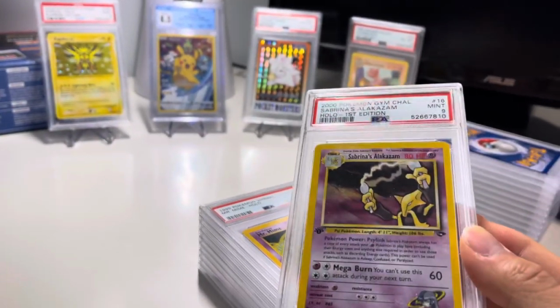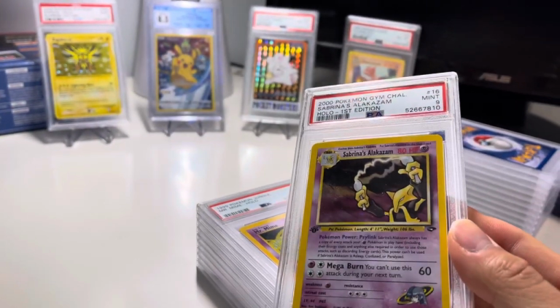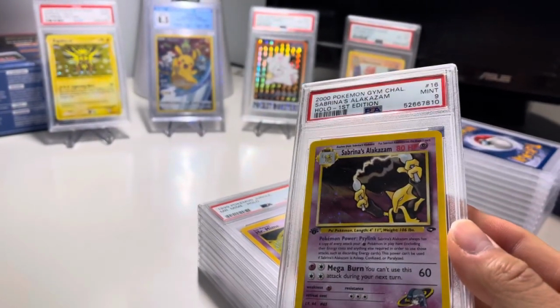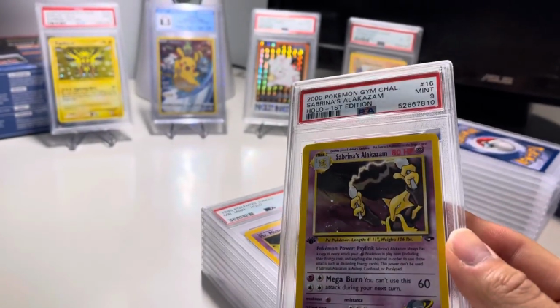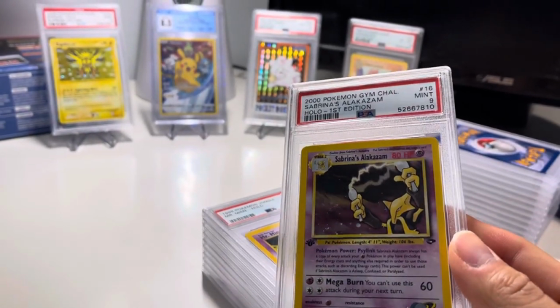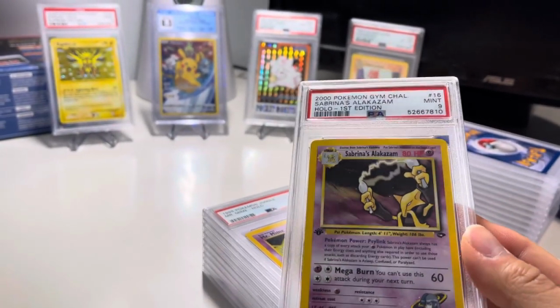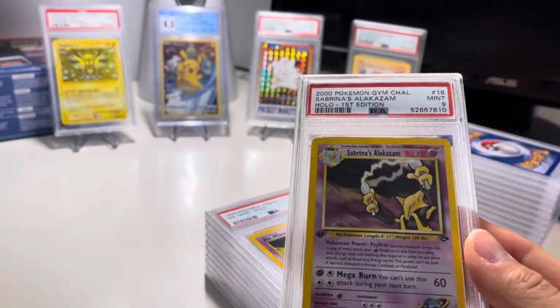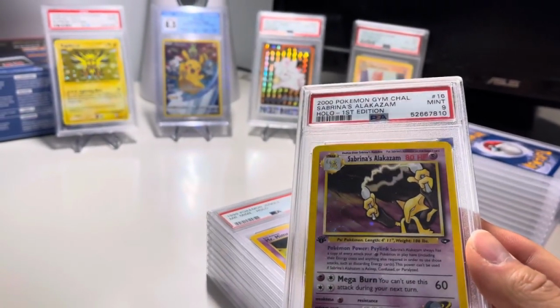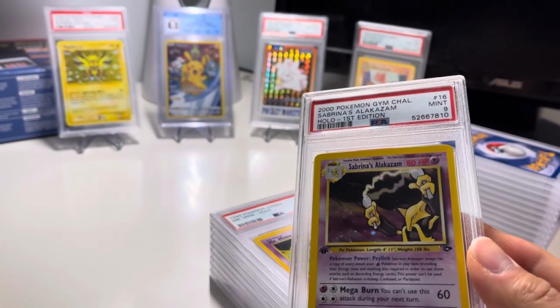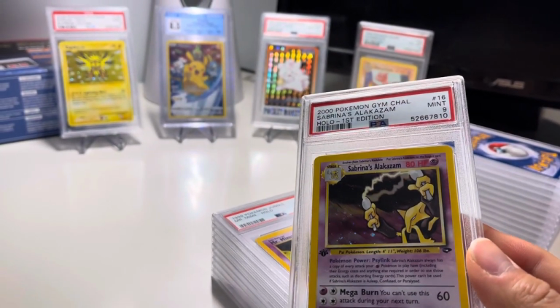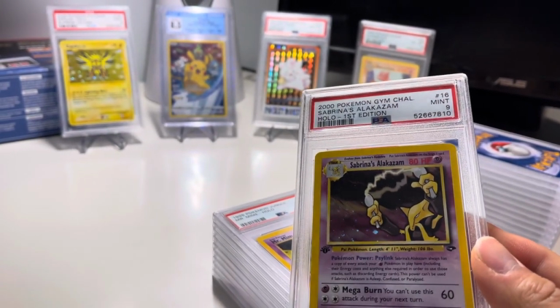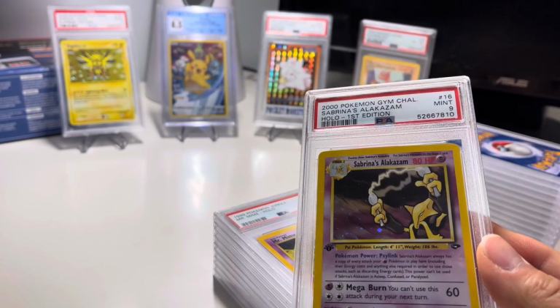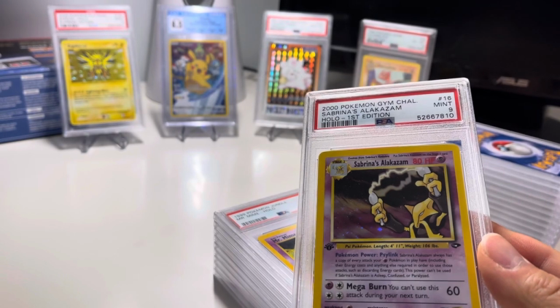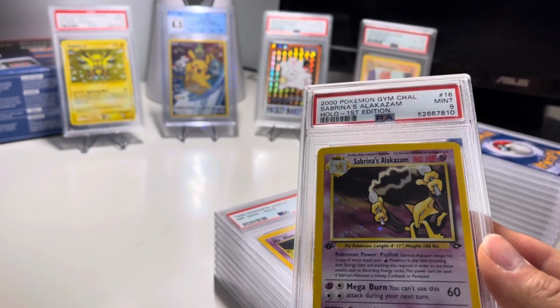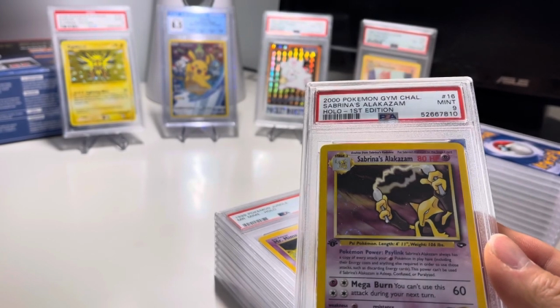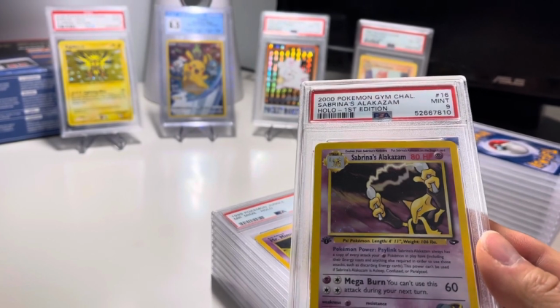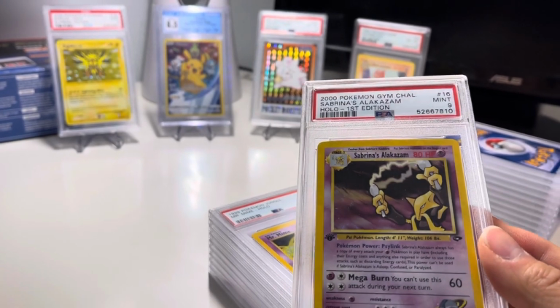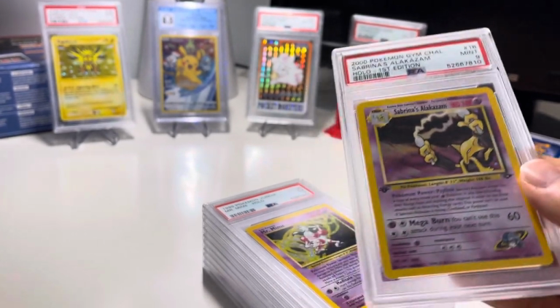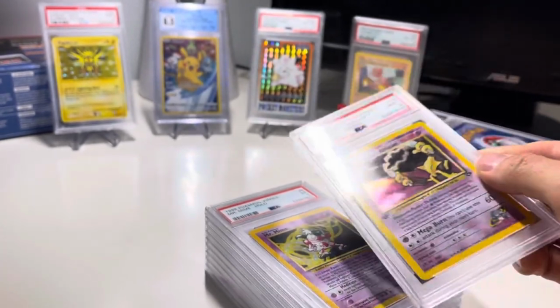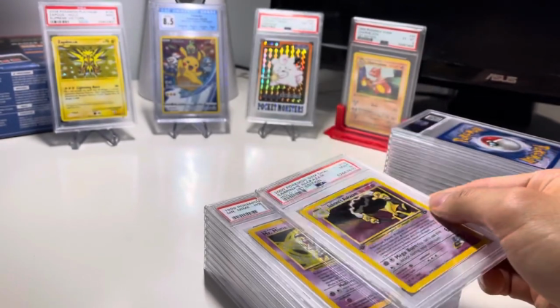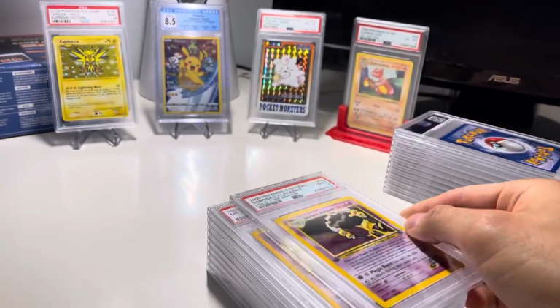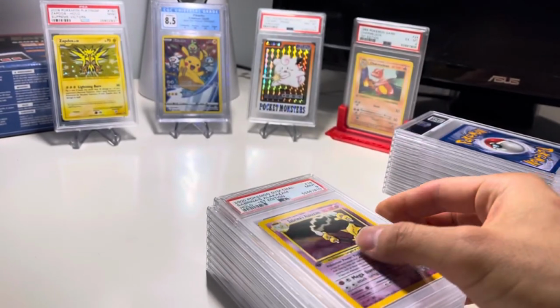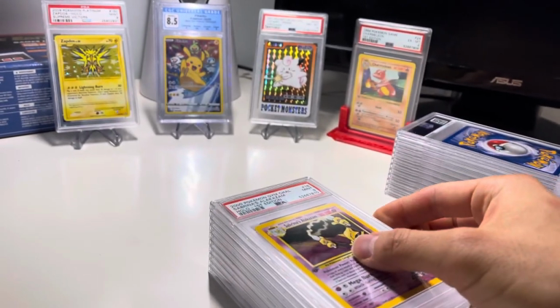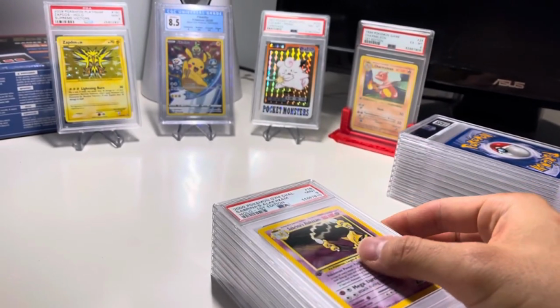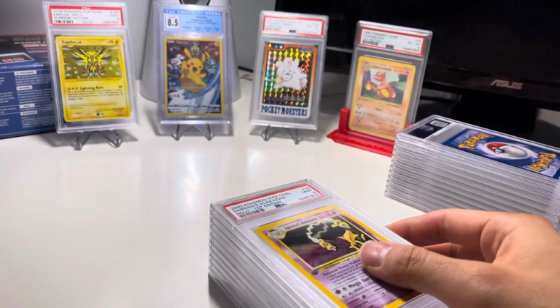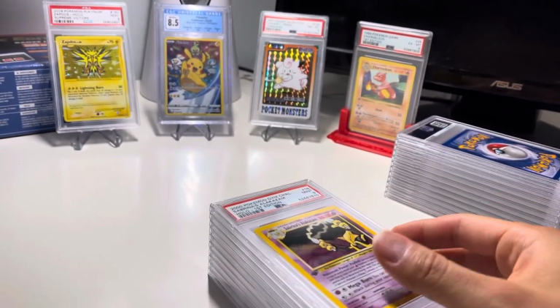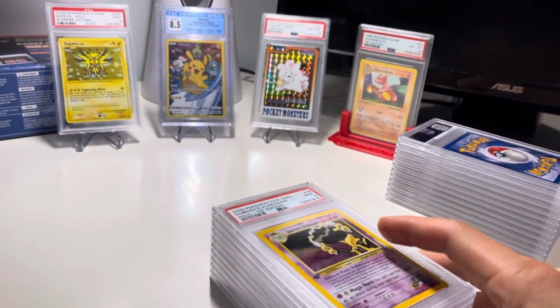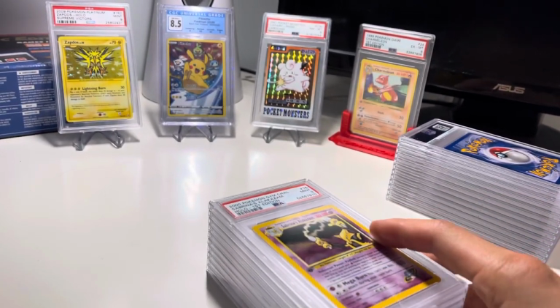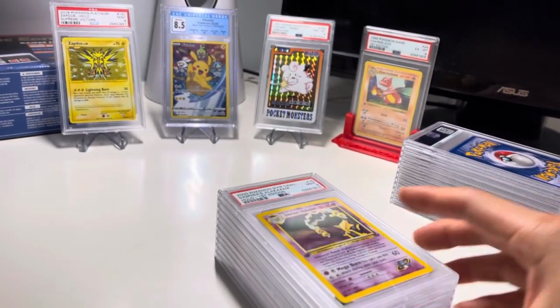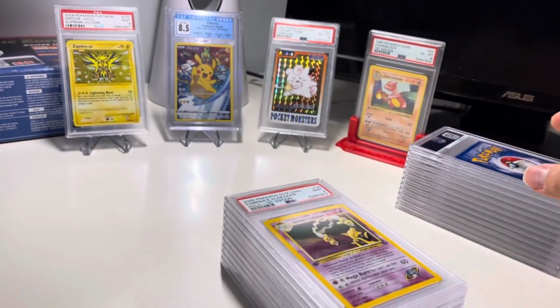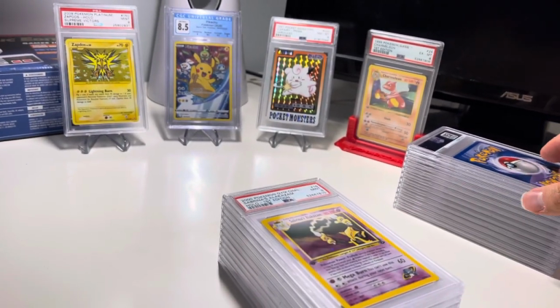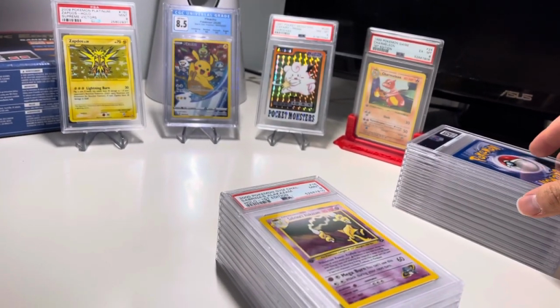Espeon's Alakazam — real nice, 9 first edition. I'm probably going to put it out there on eBay soon.